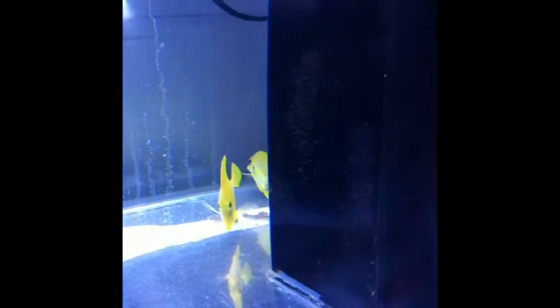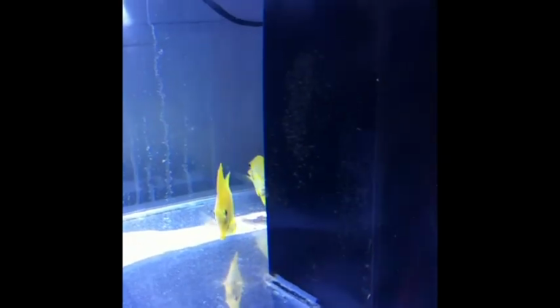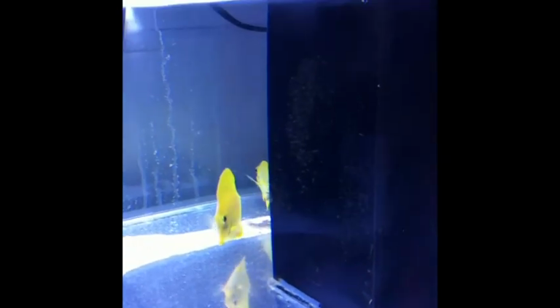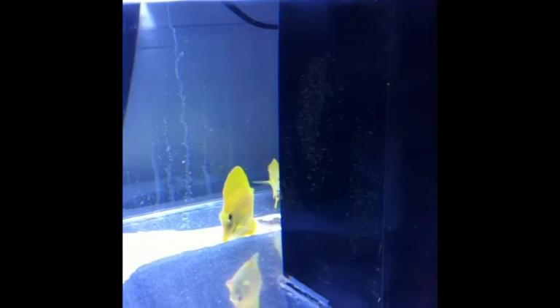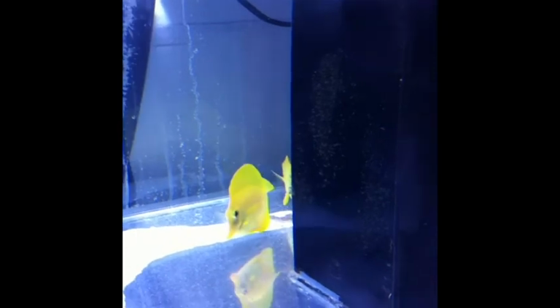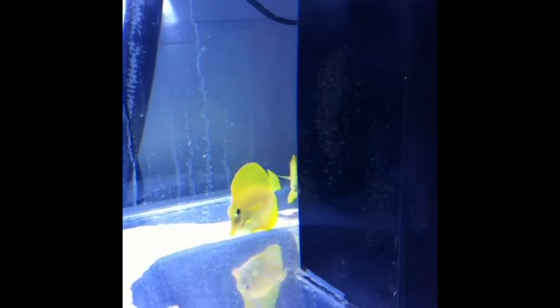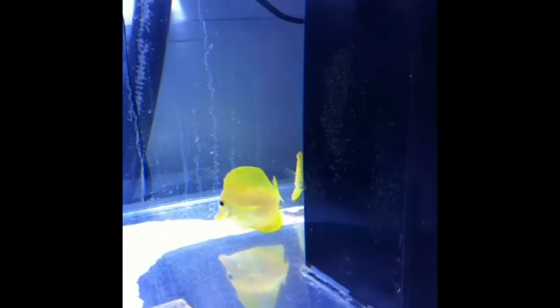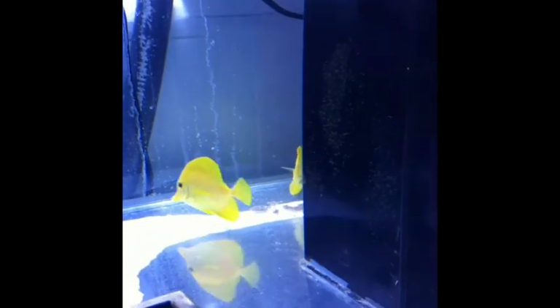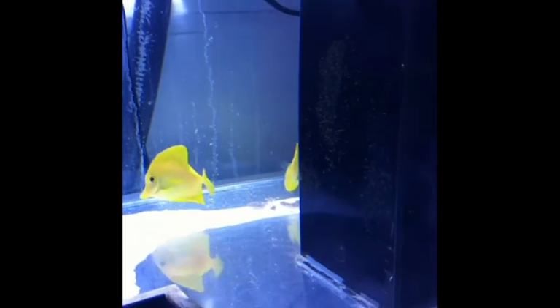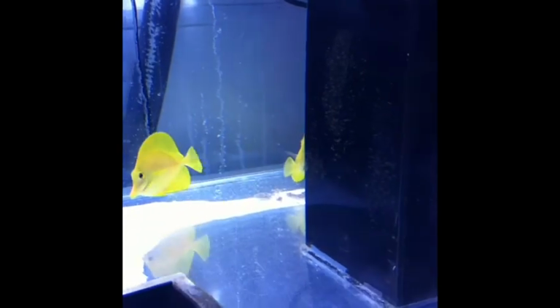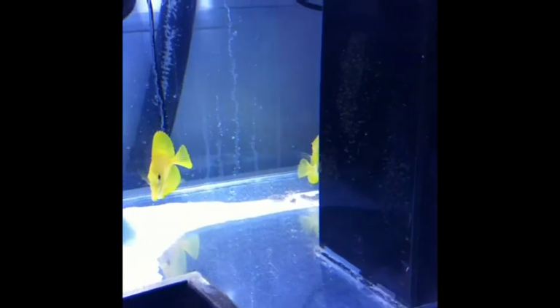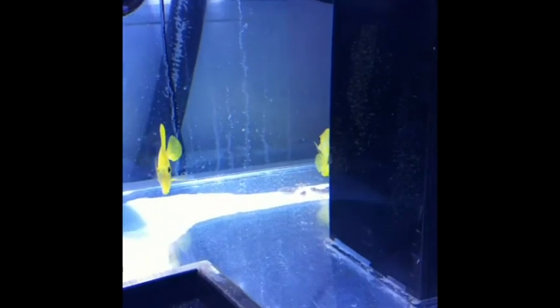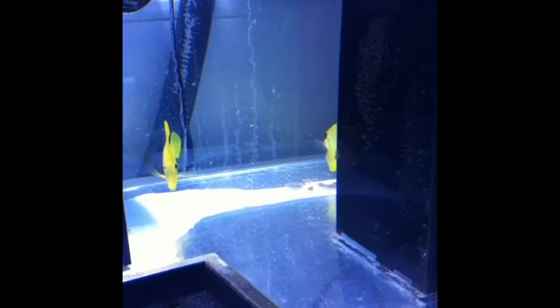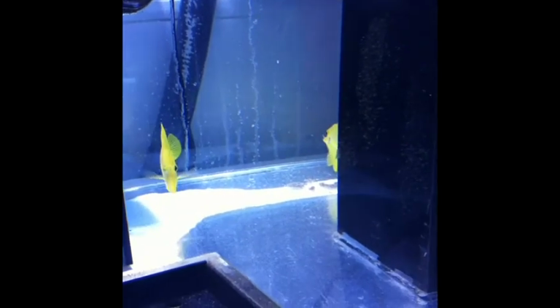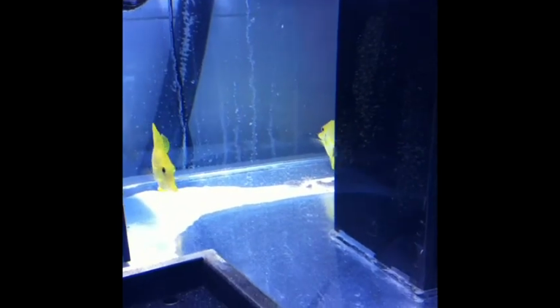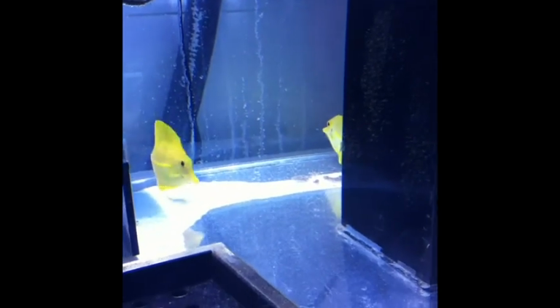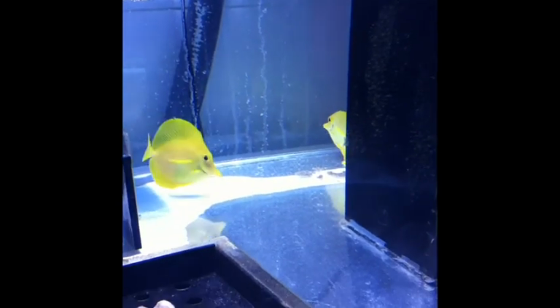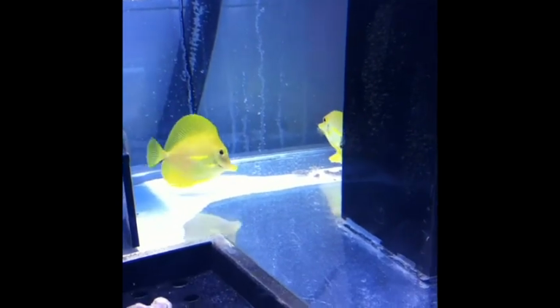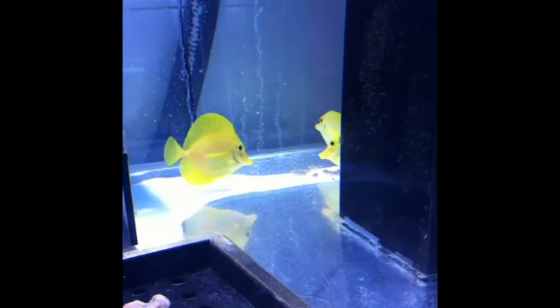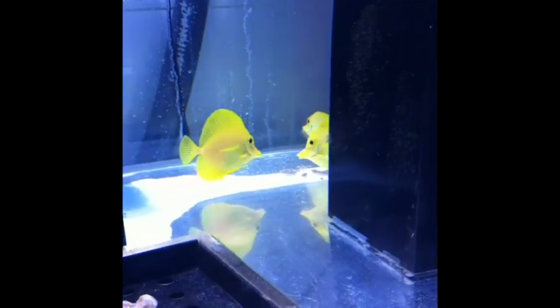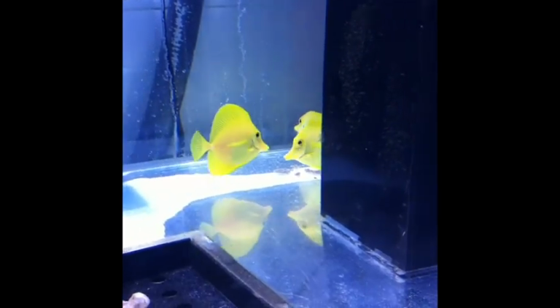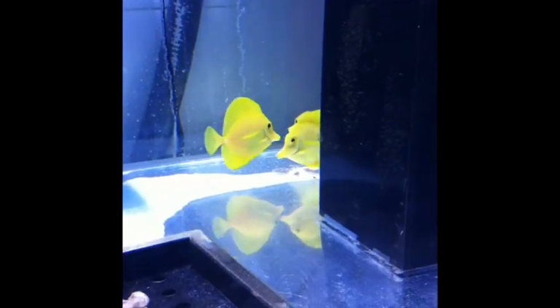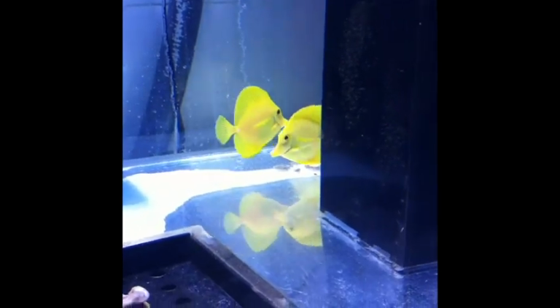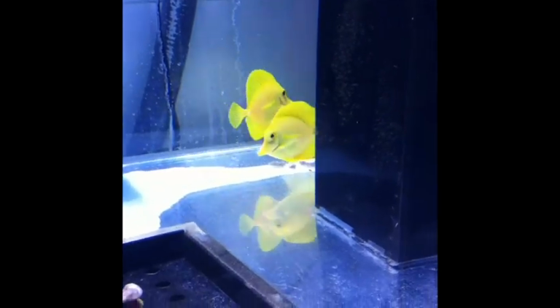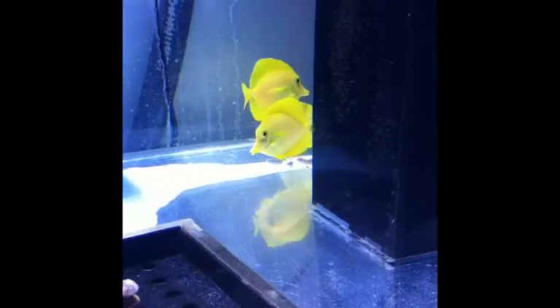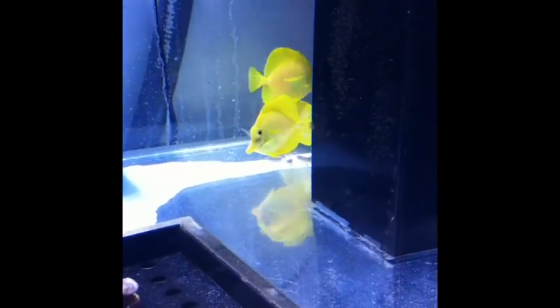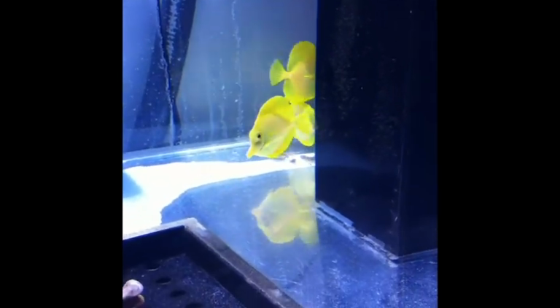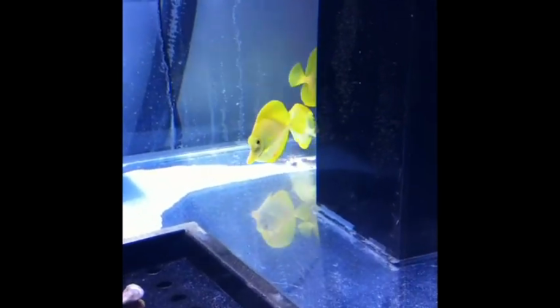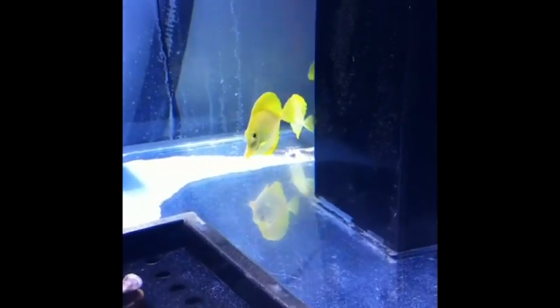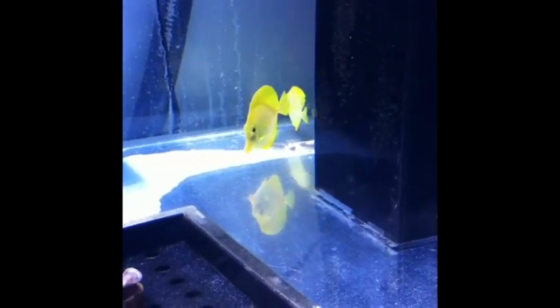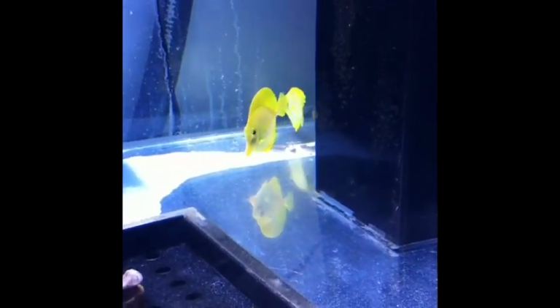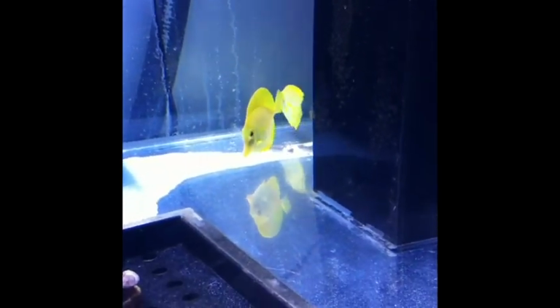Again, thanks for joining me for the update on the yellow tangs. Happy holidays.